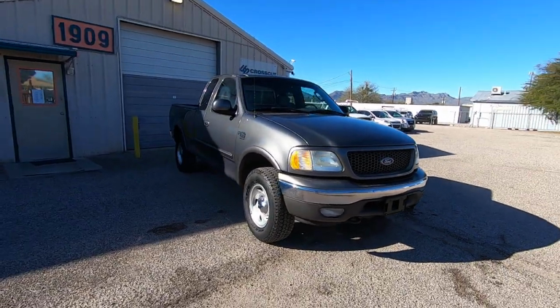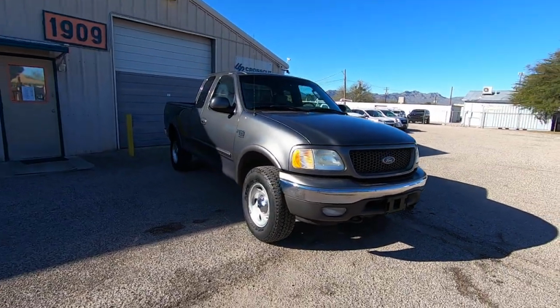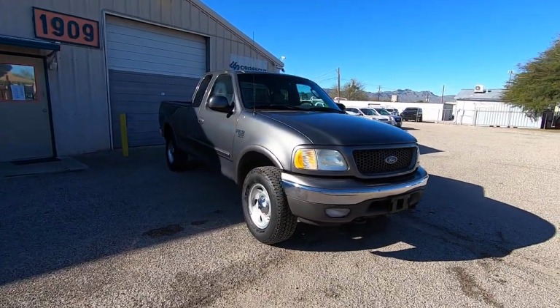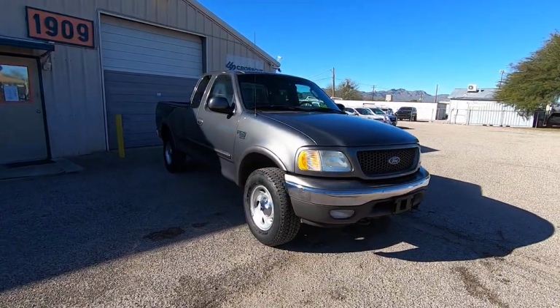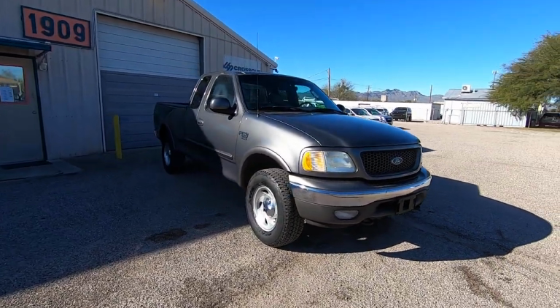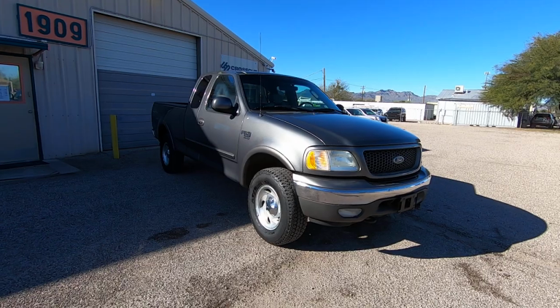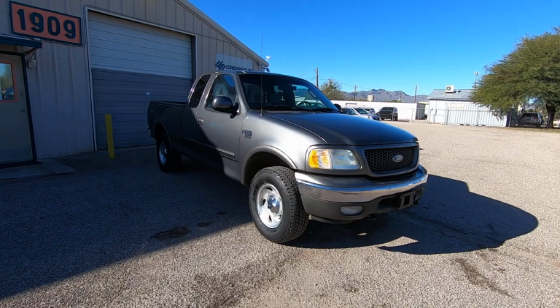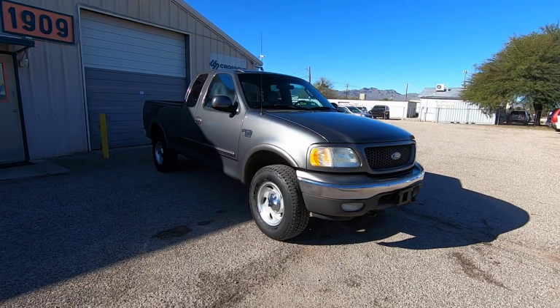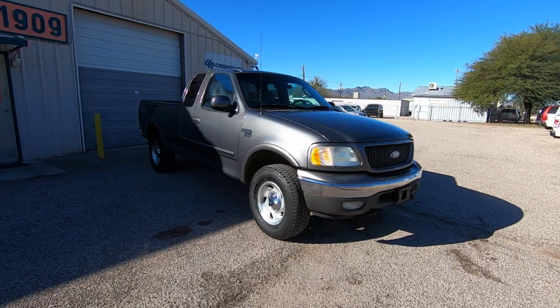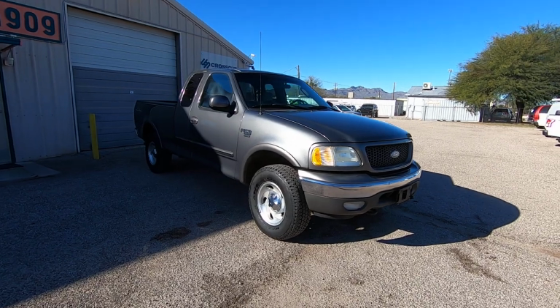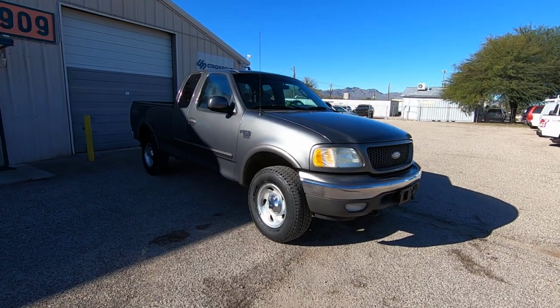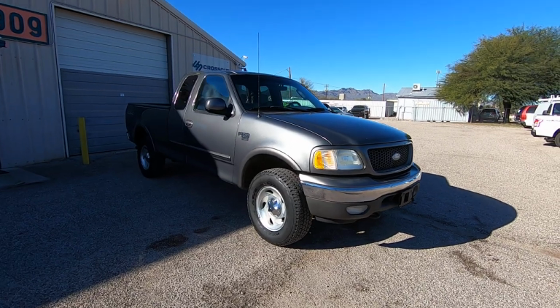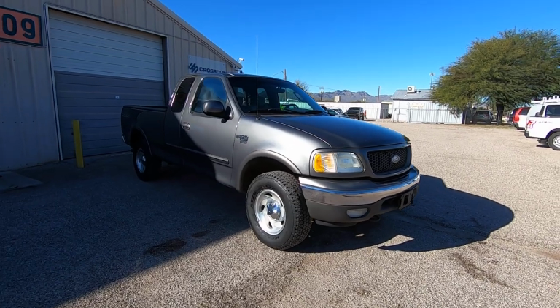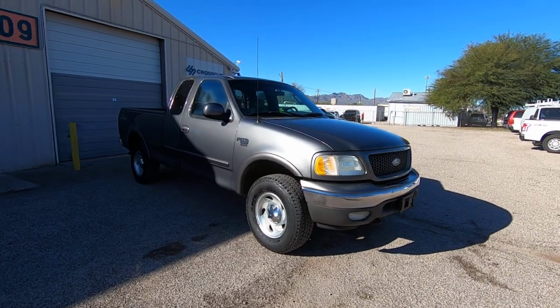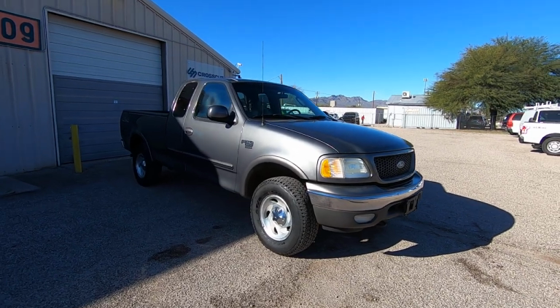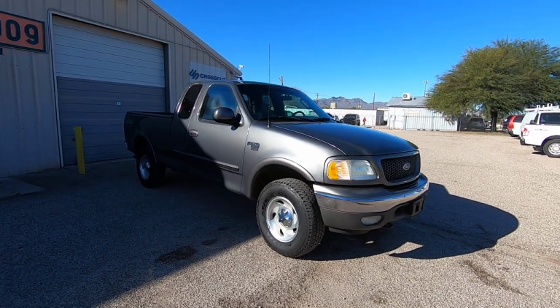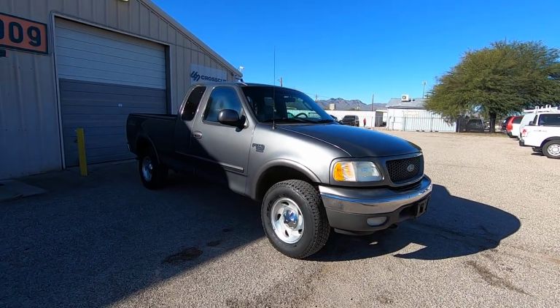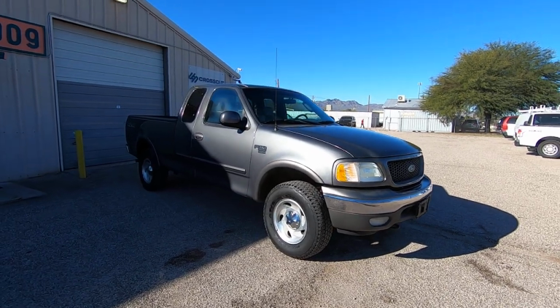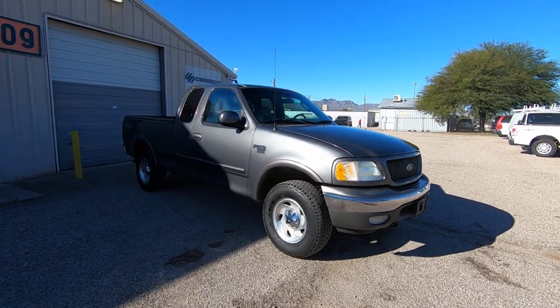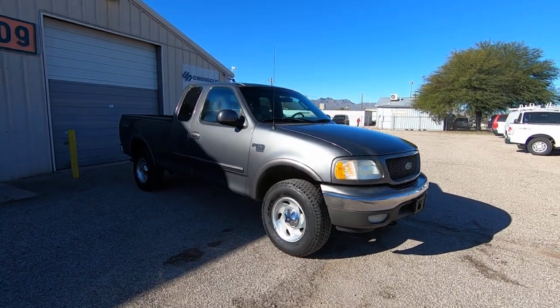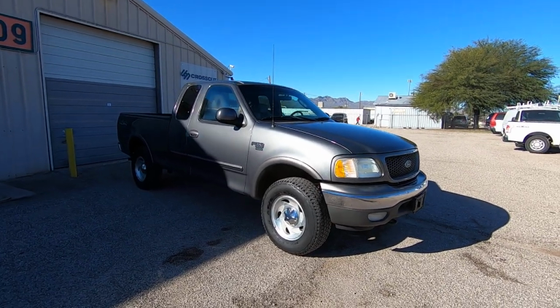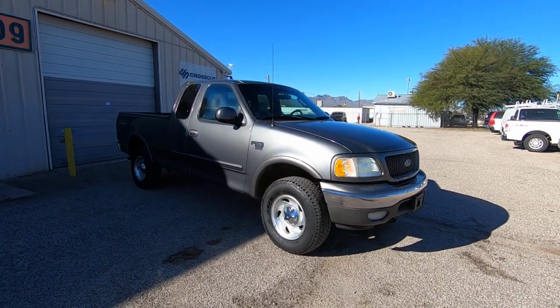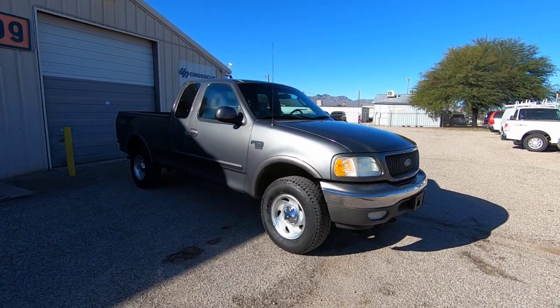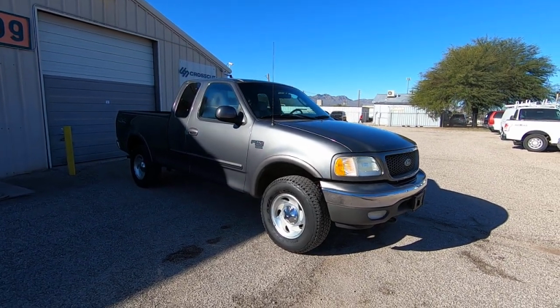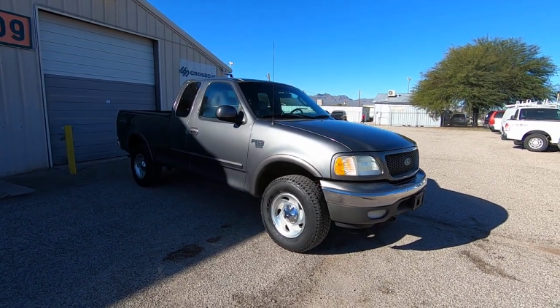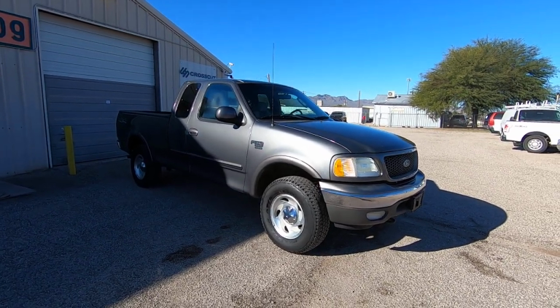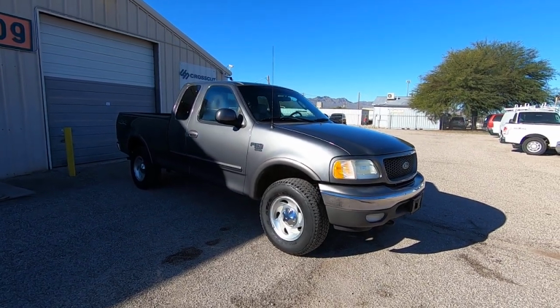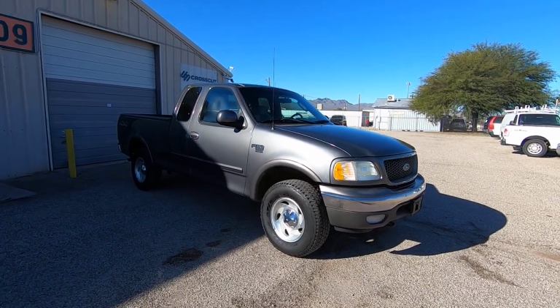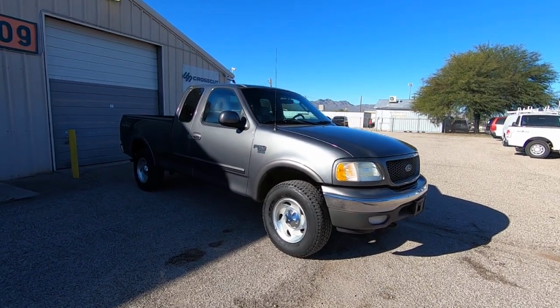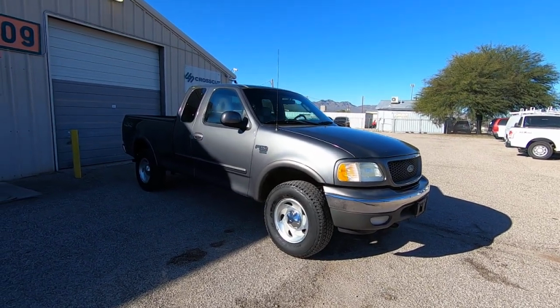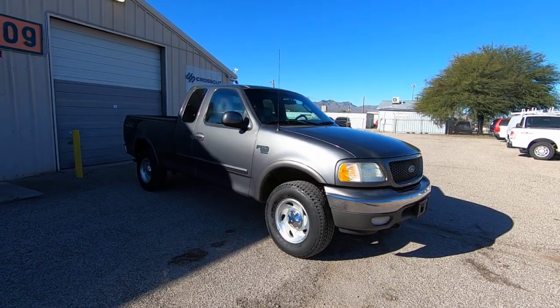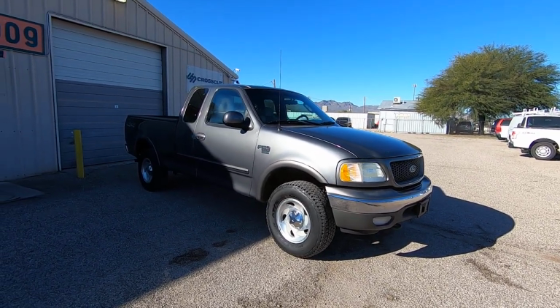It's a 5.4 liter V8. It's four-wheel drive. It's XLT, which is cloth. It has 151,827 miles.